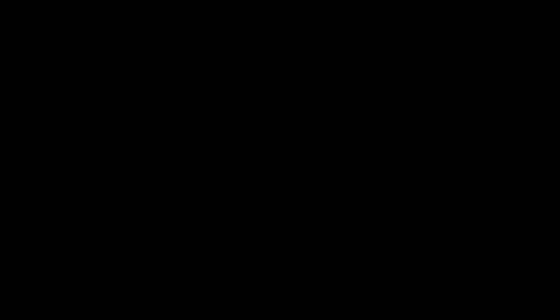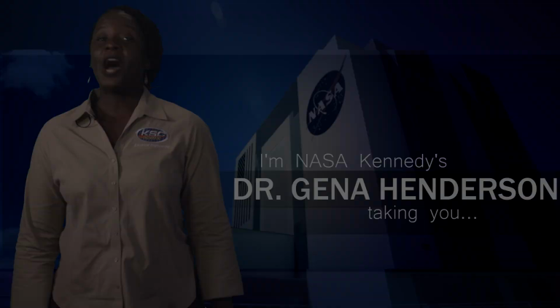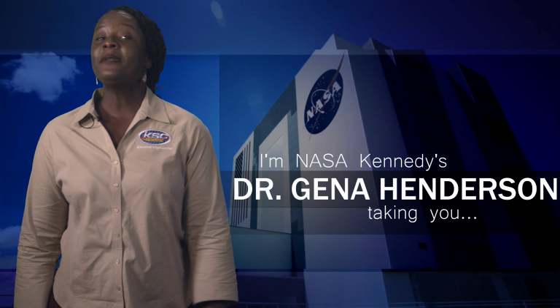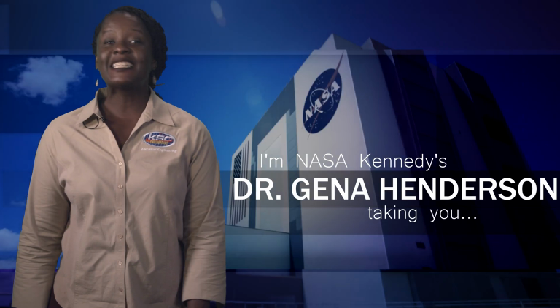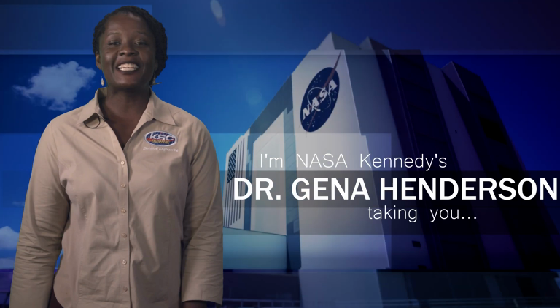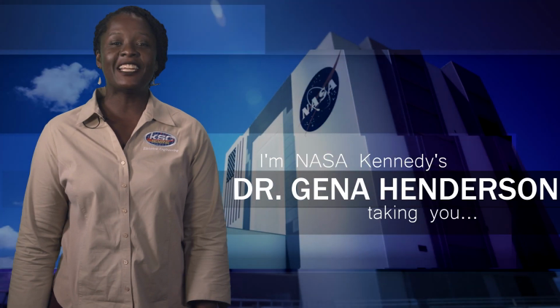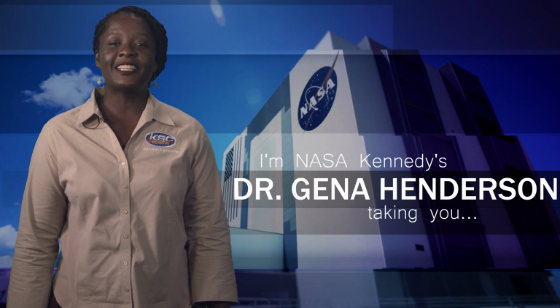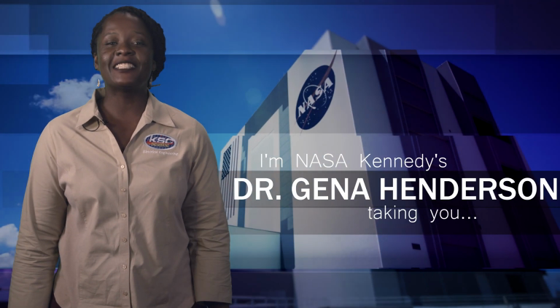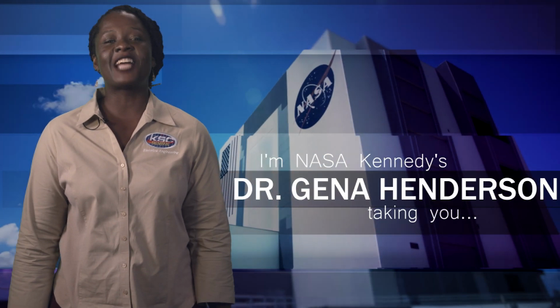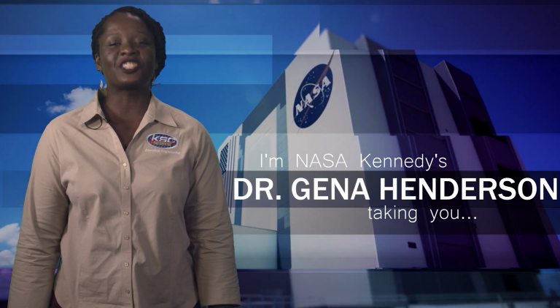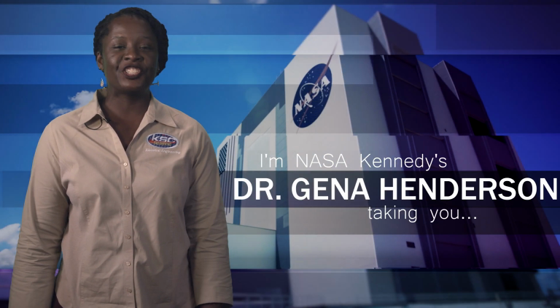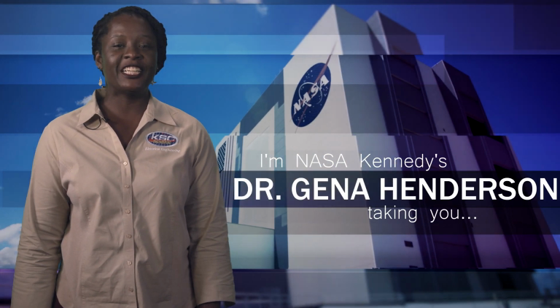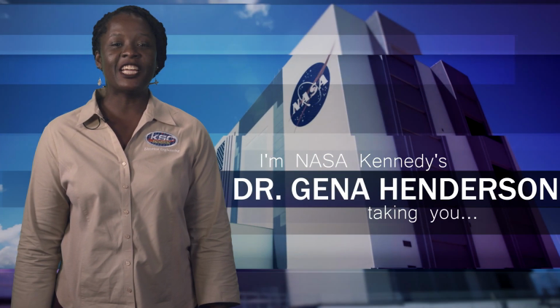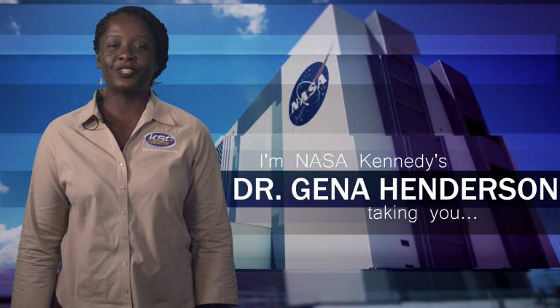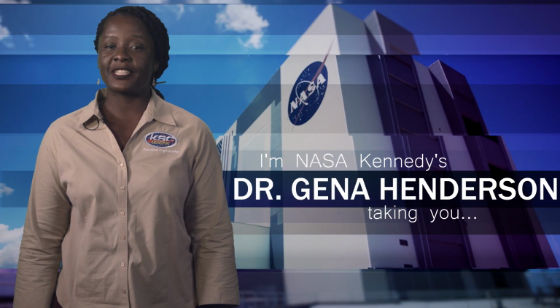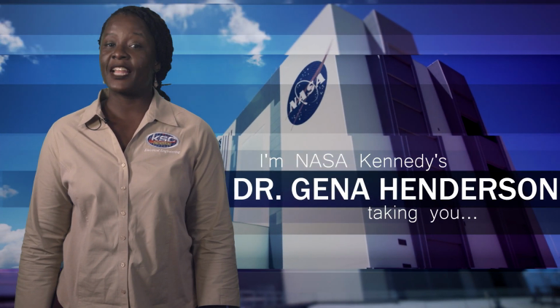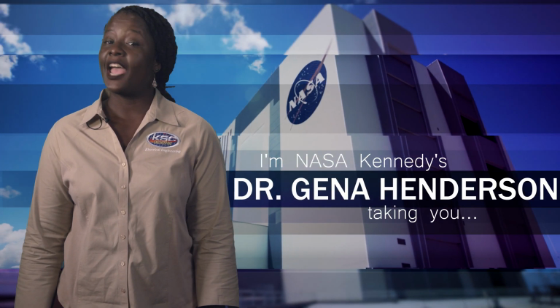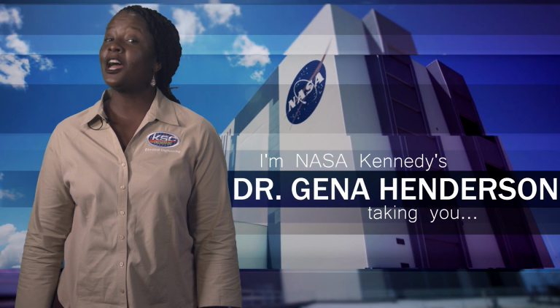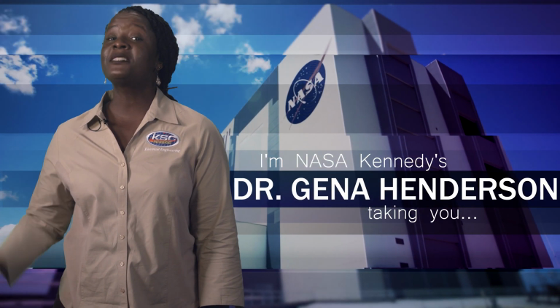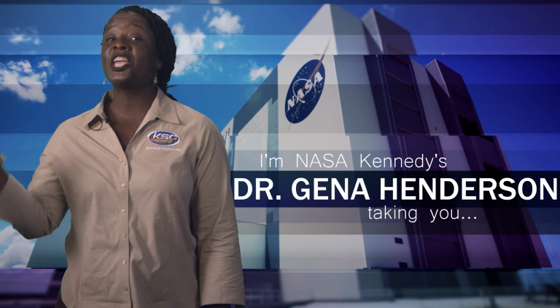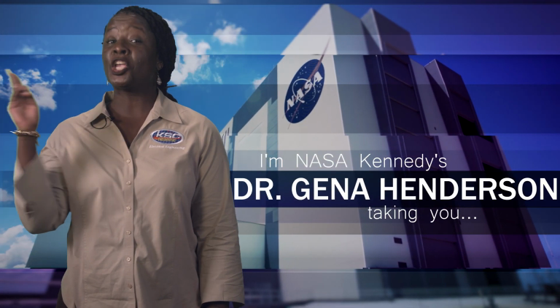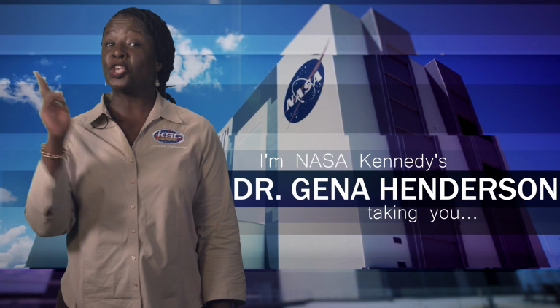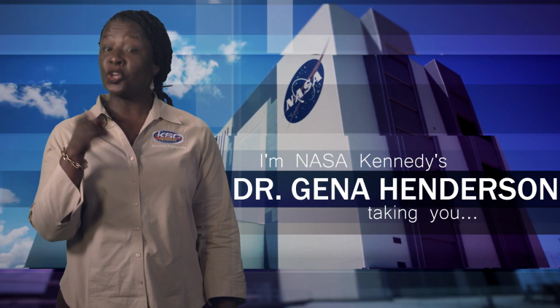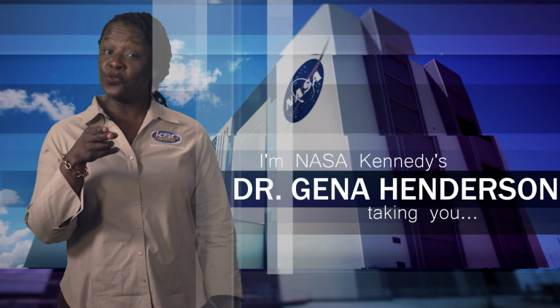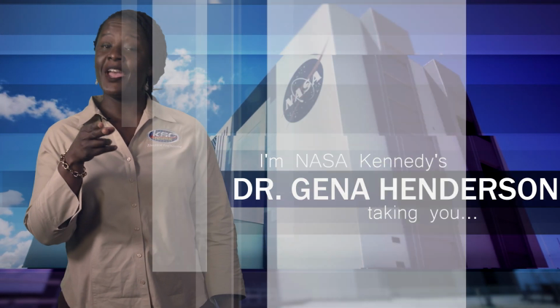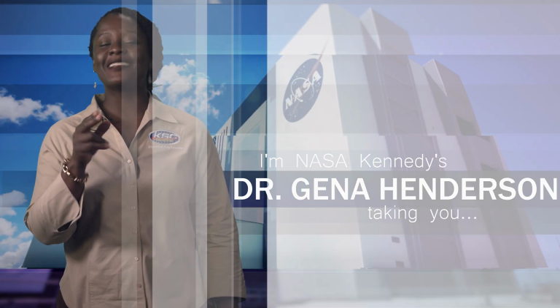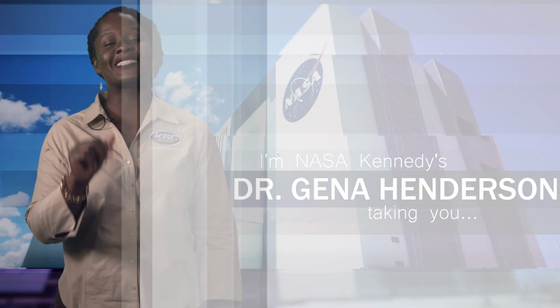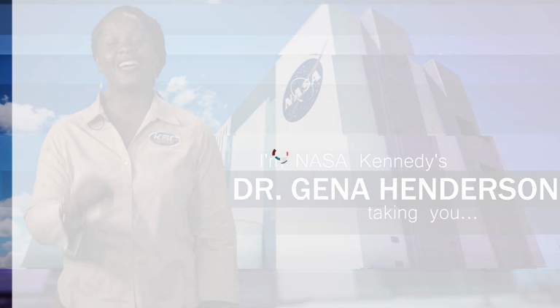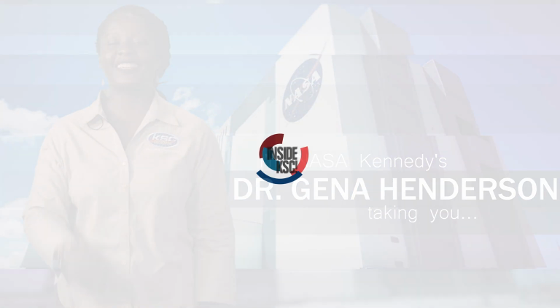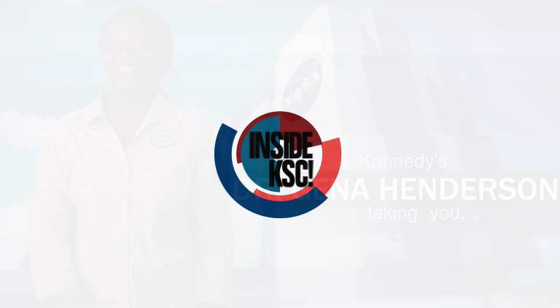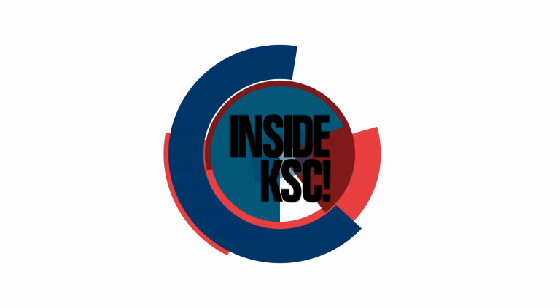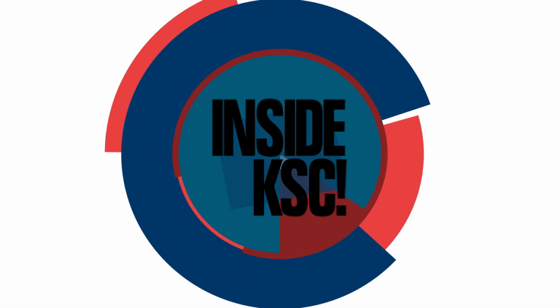I'm NASA Kennedy's Dr. Gina Henderson and I'm taking you Inside KSC.